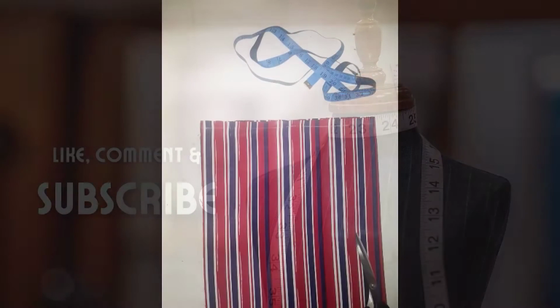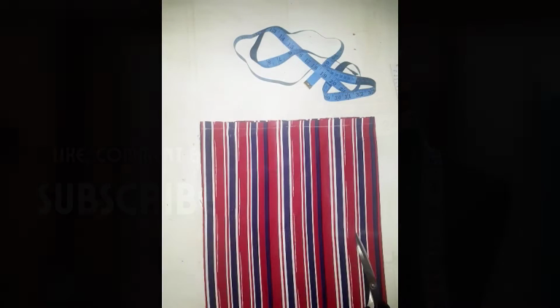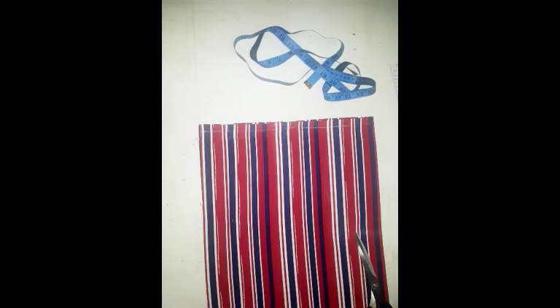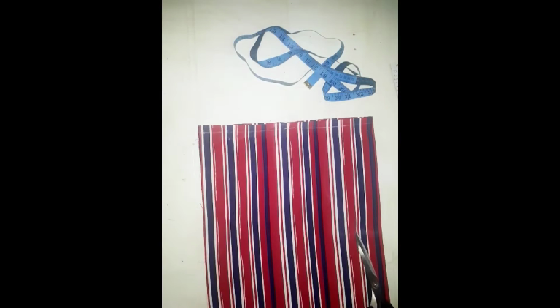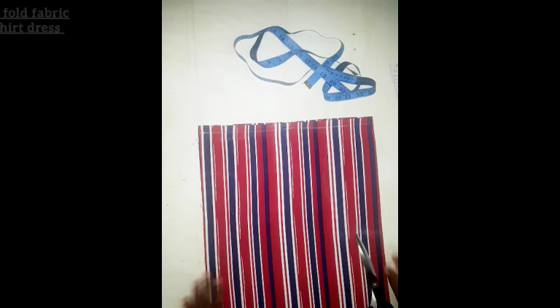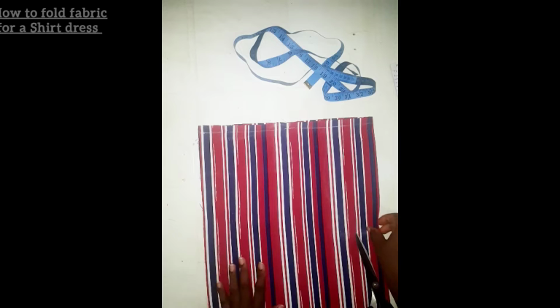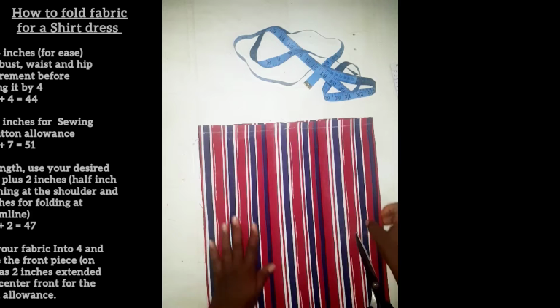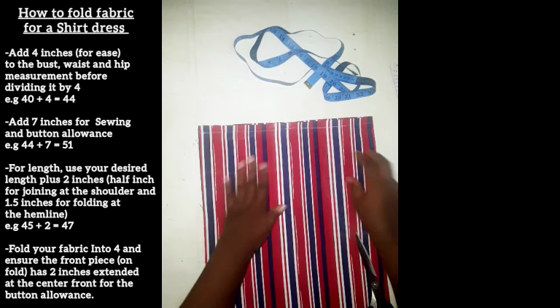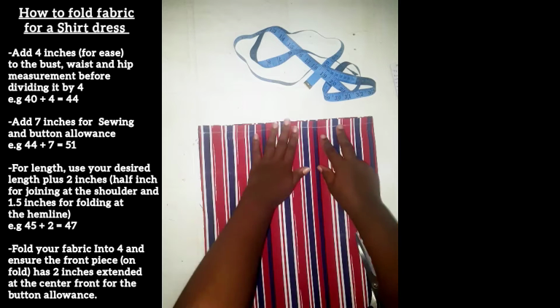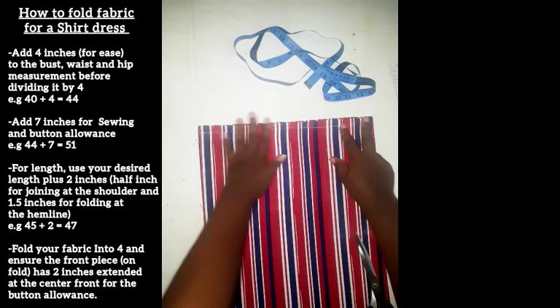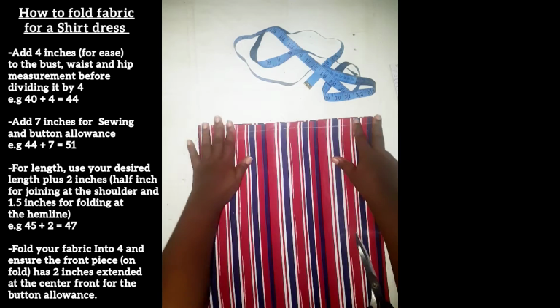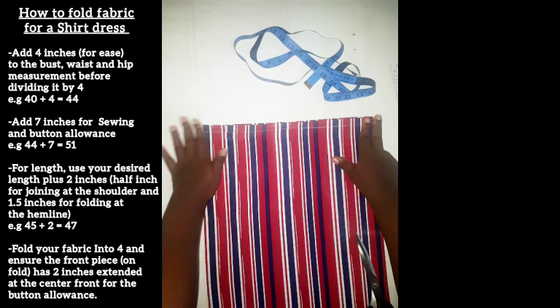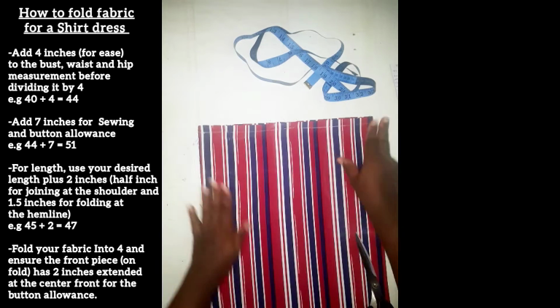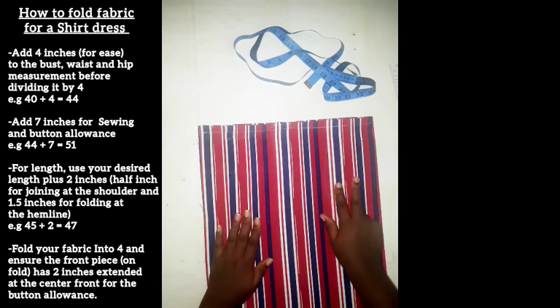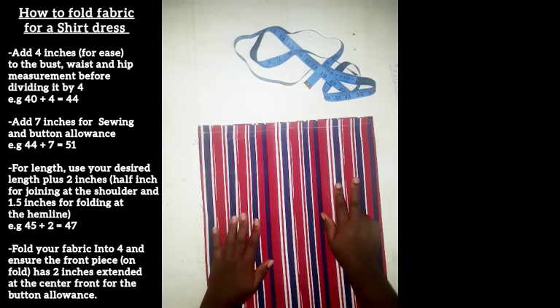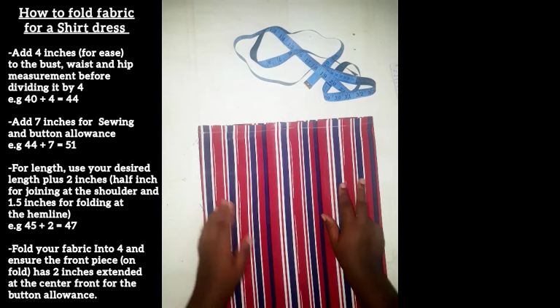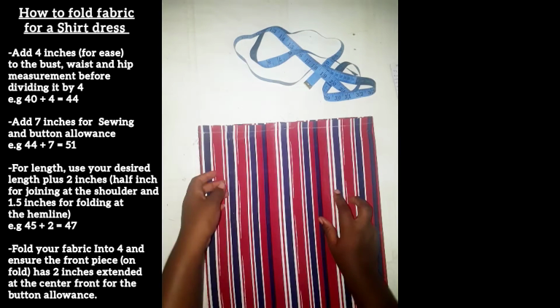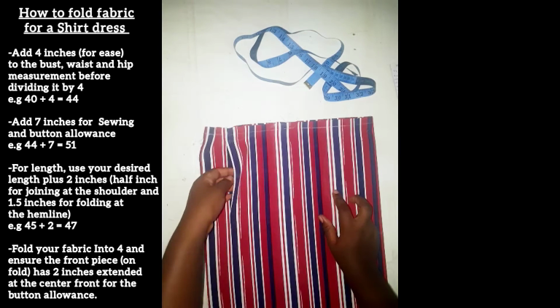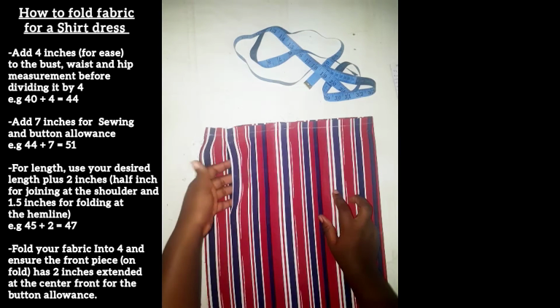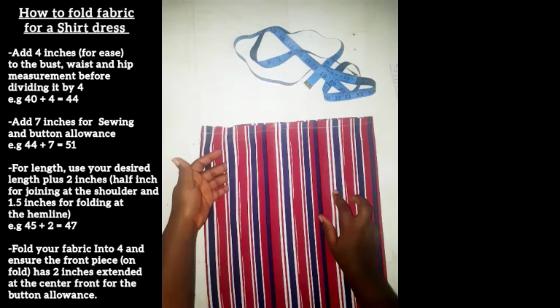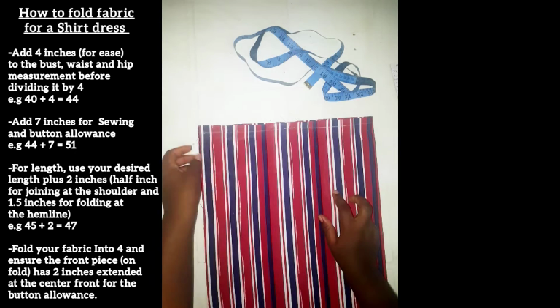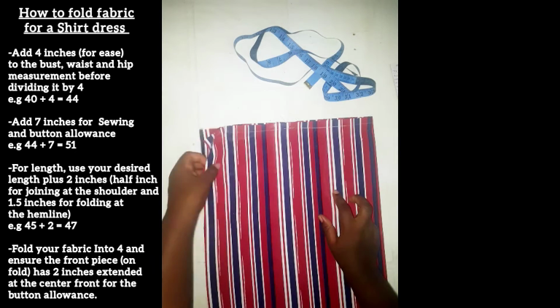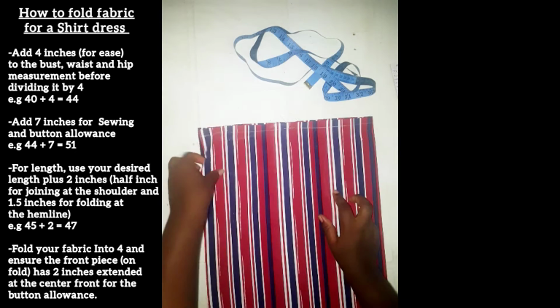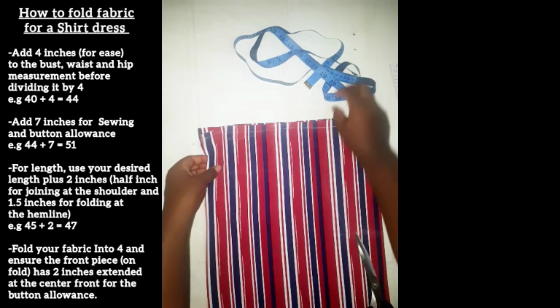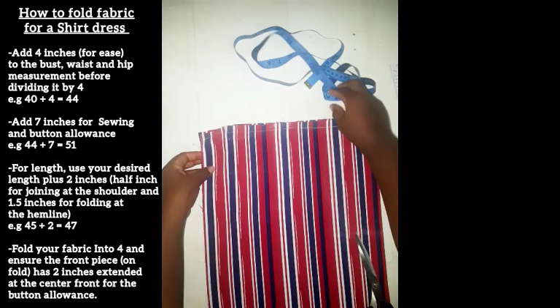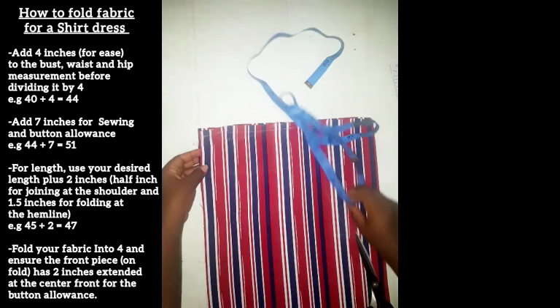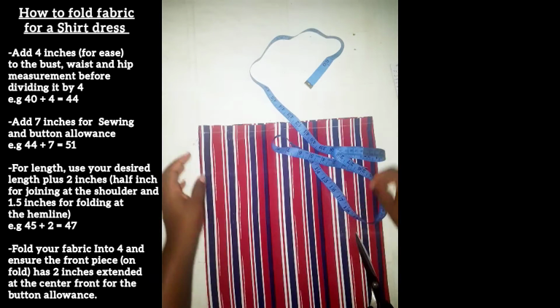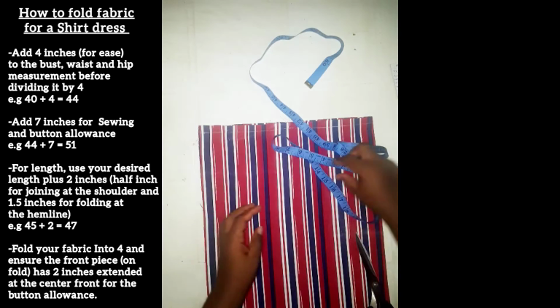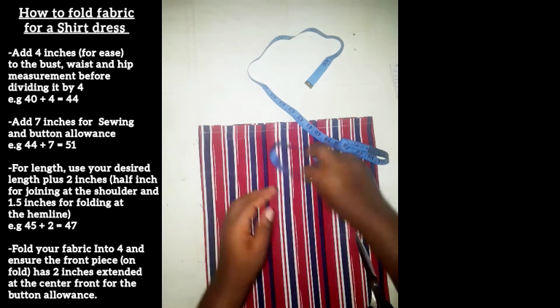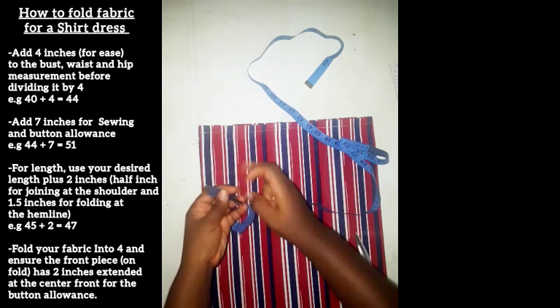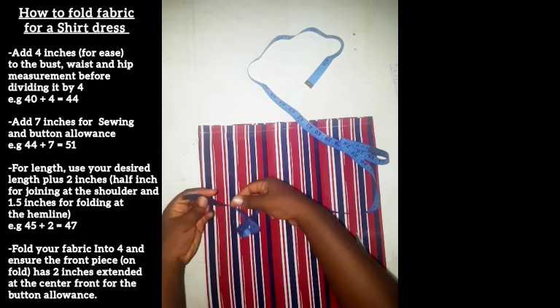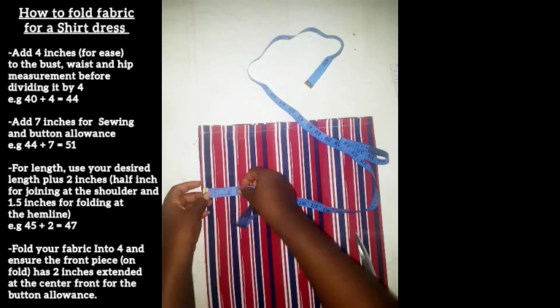Welcome to my channel. For this tutorial, I'm going to be showing you how to make a shirt dress.